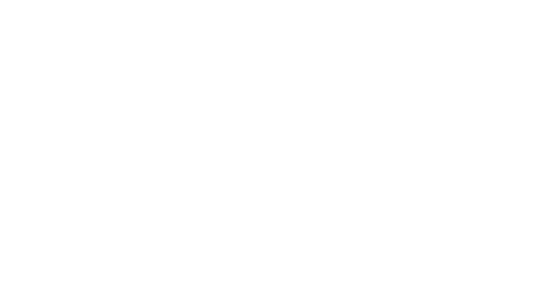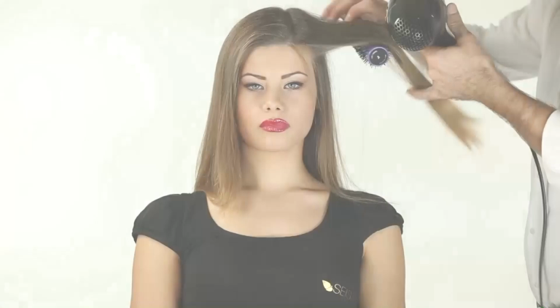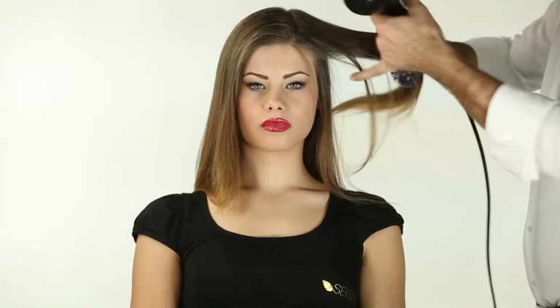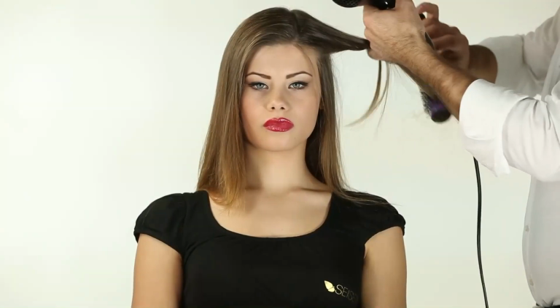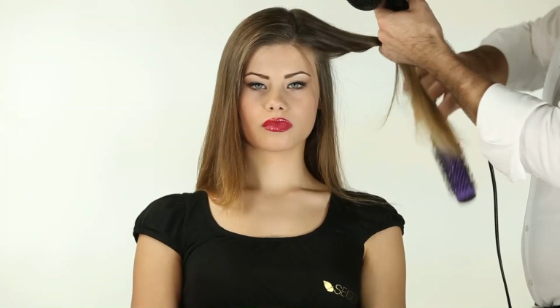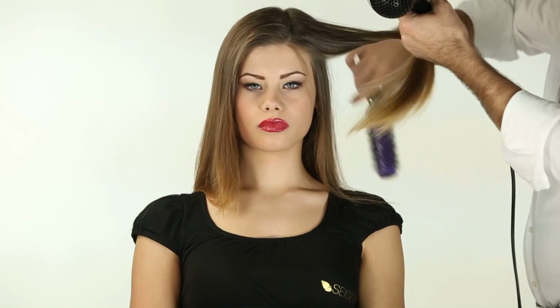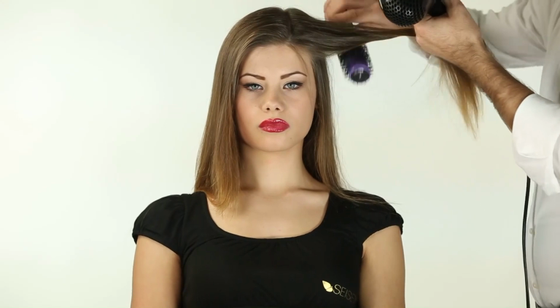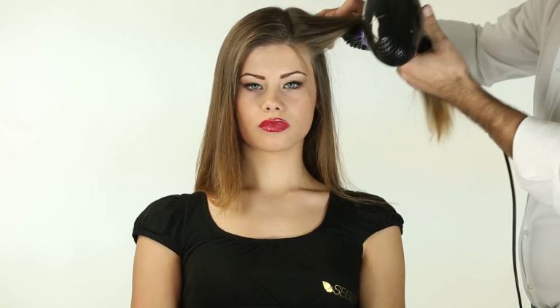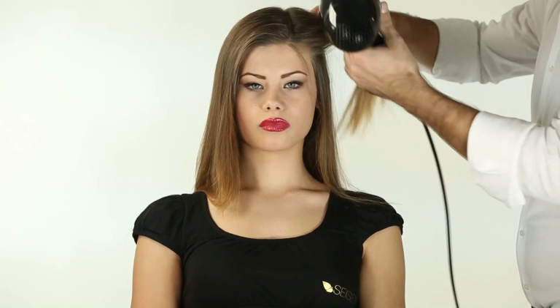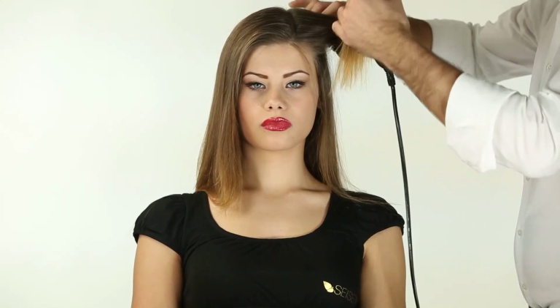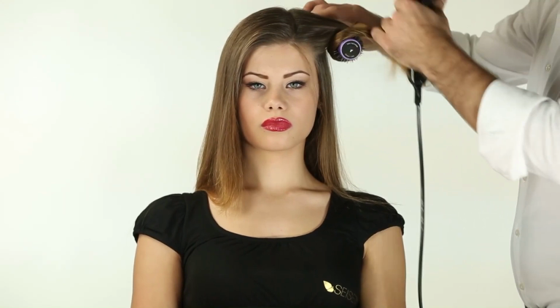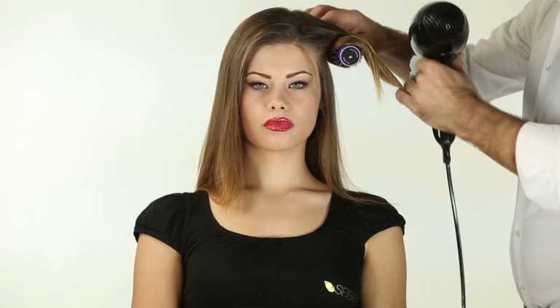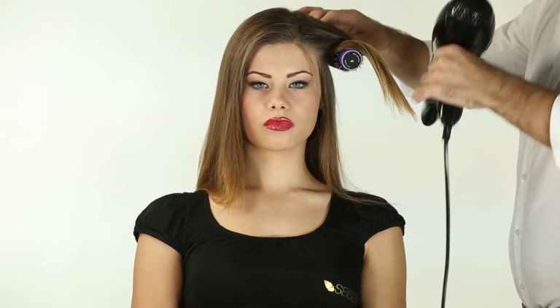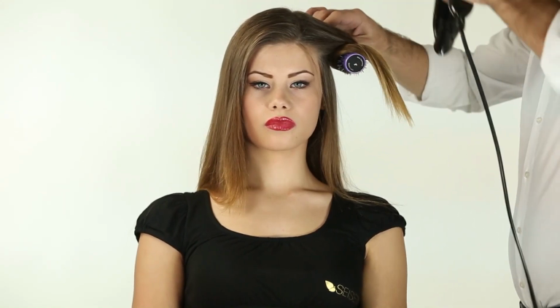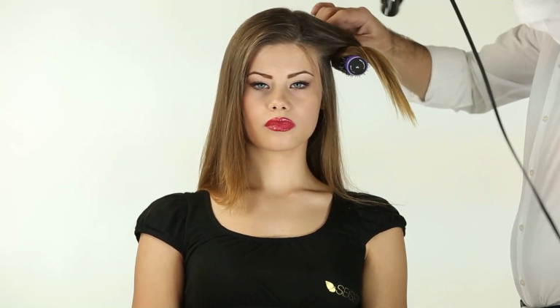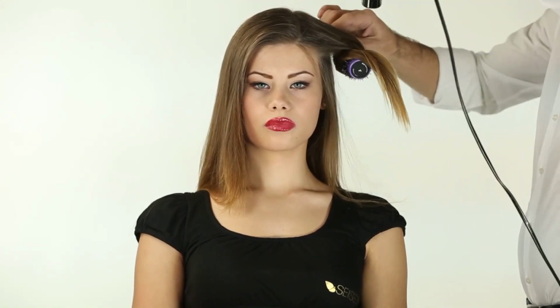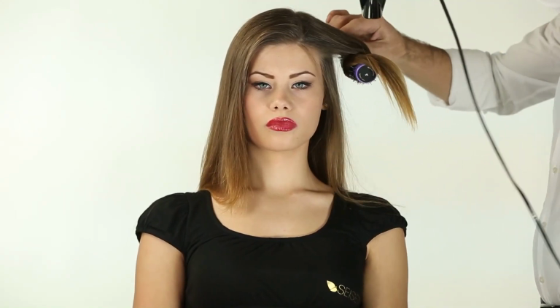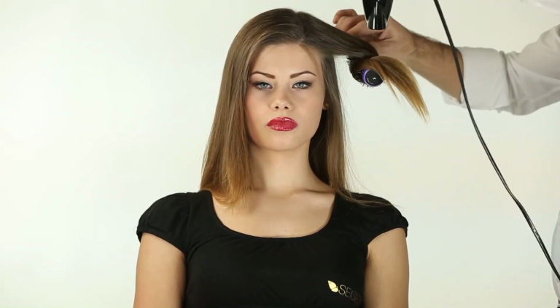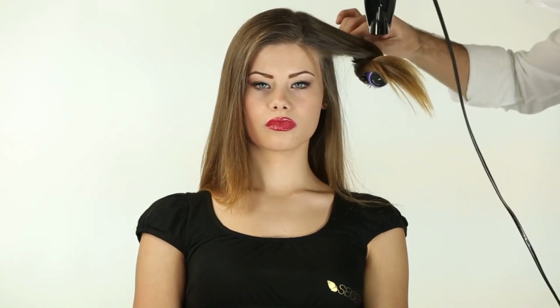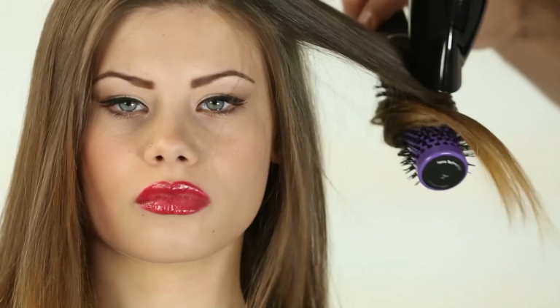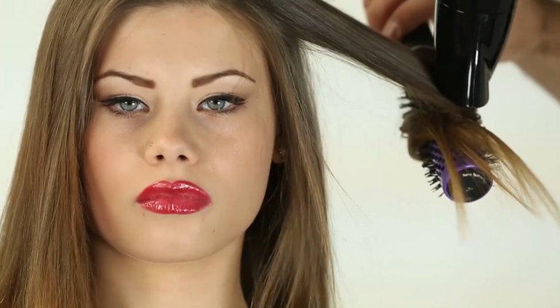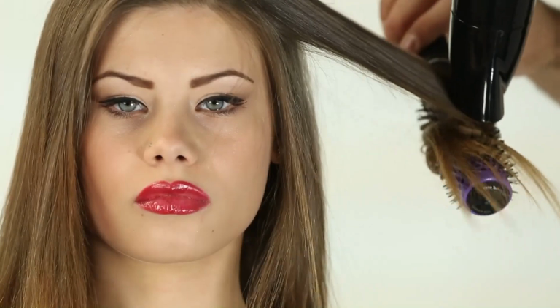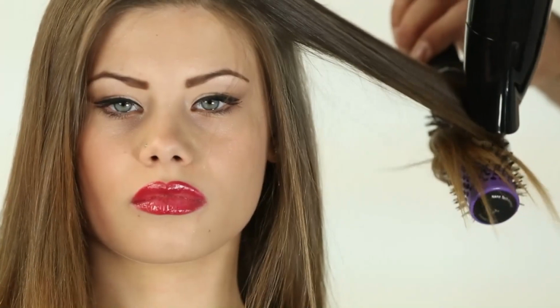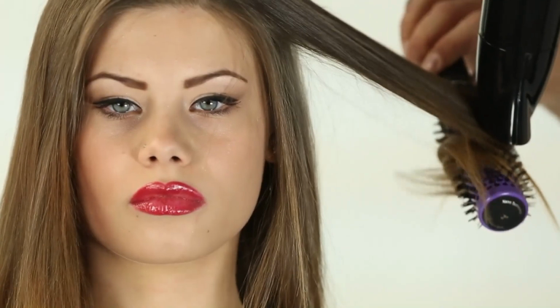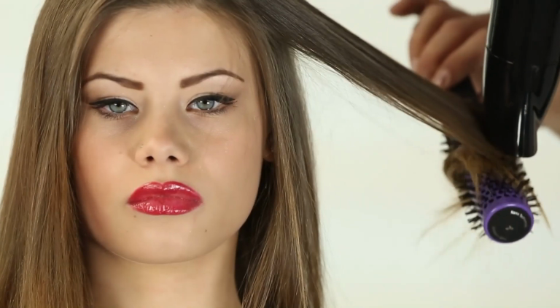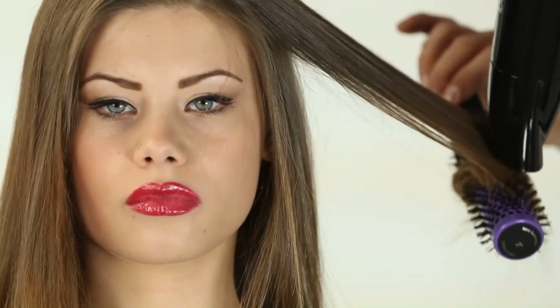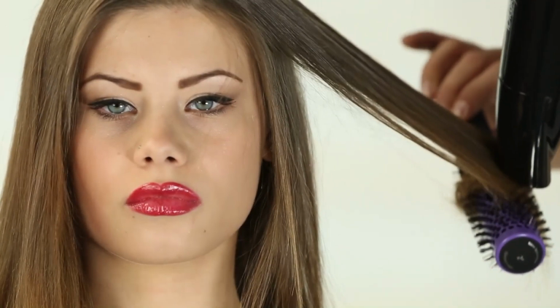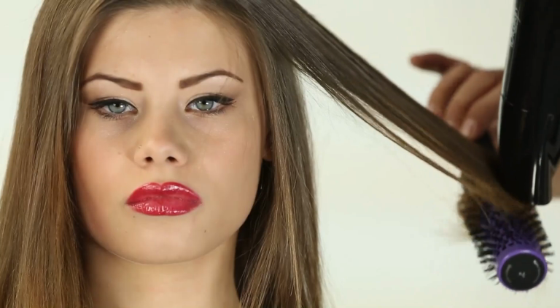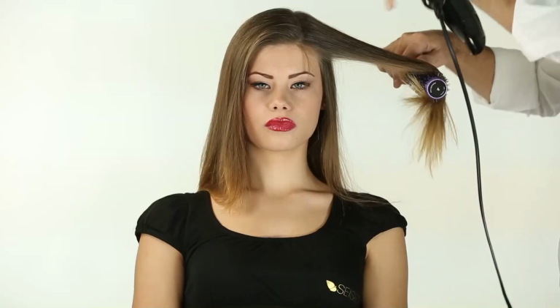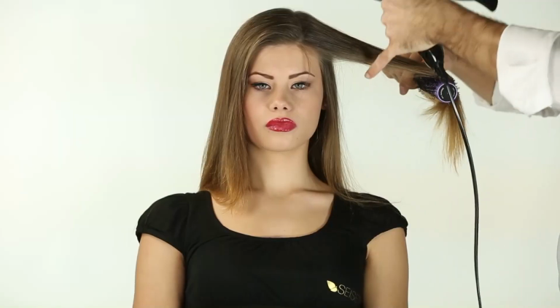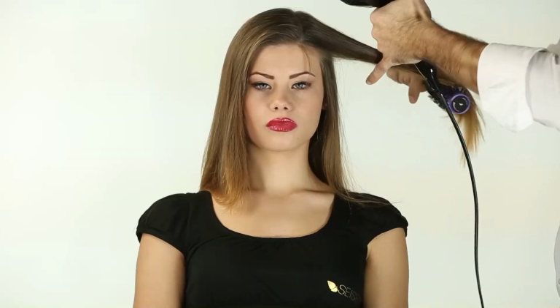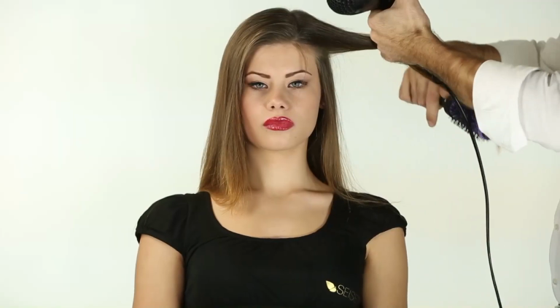Blow dry the hair, brush, and style it without using a flat iron to ensure the cuticle's opening for a better grip.